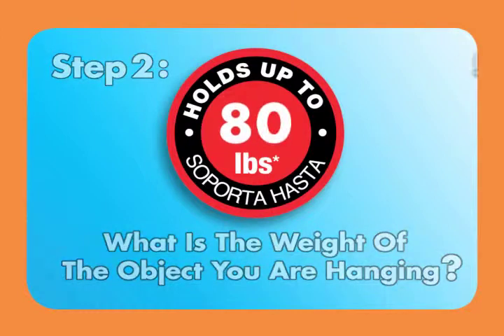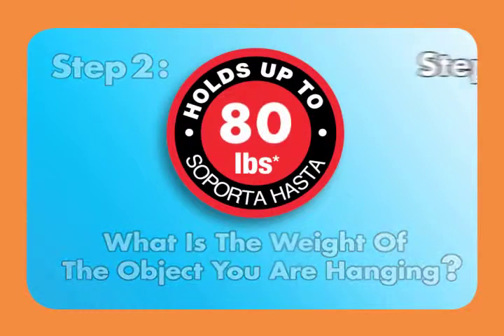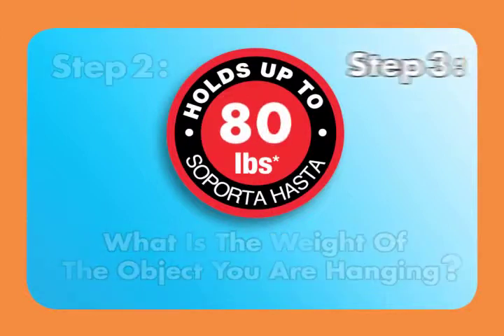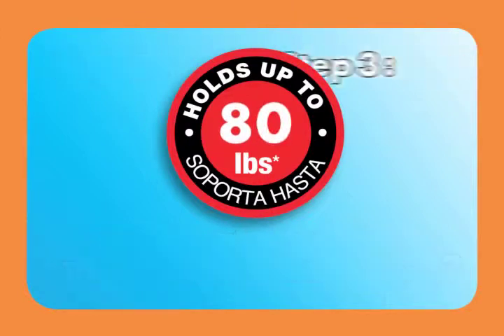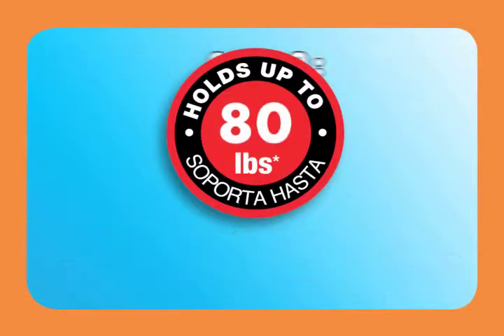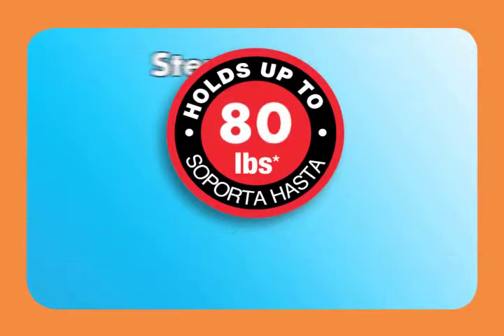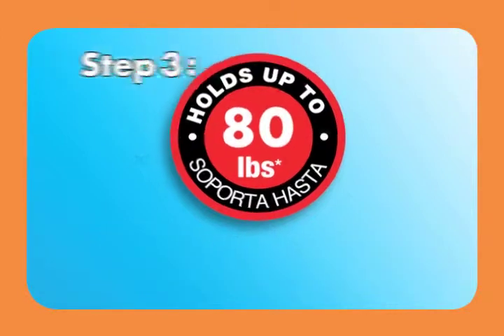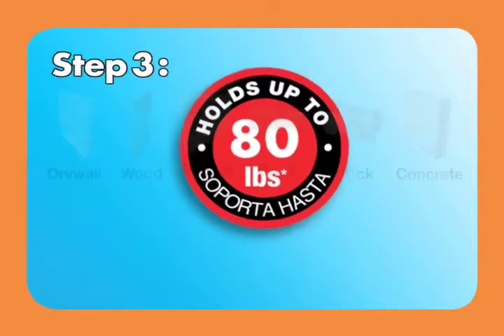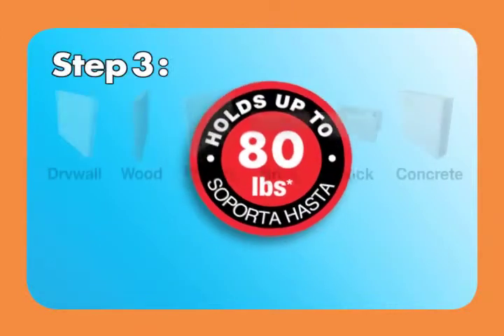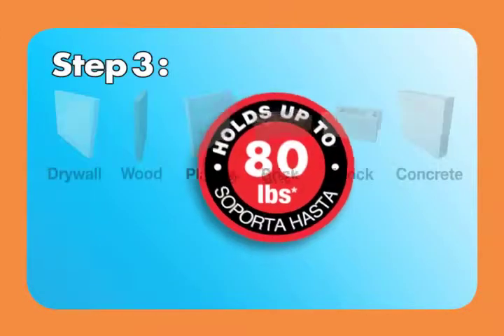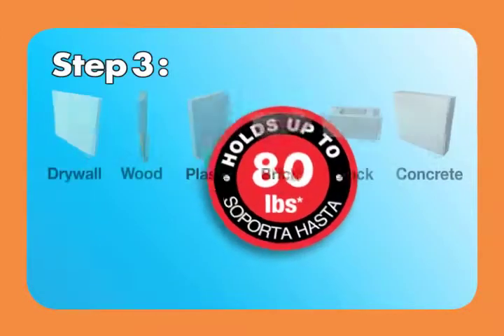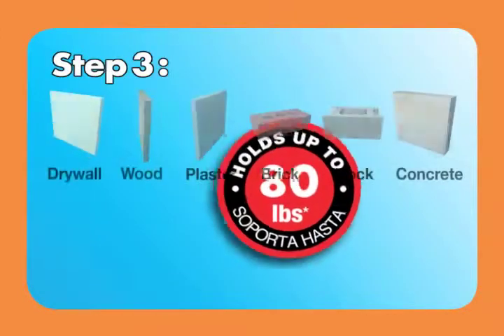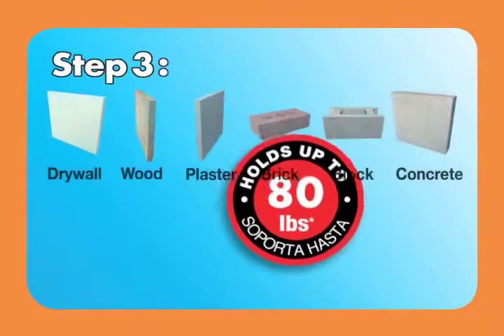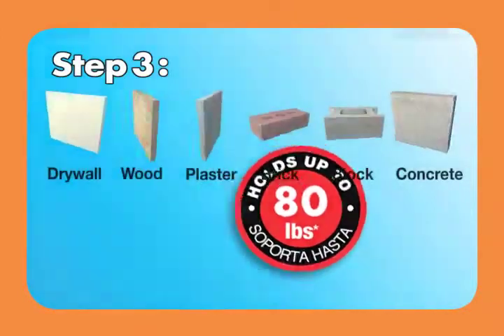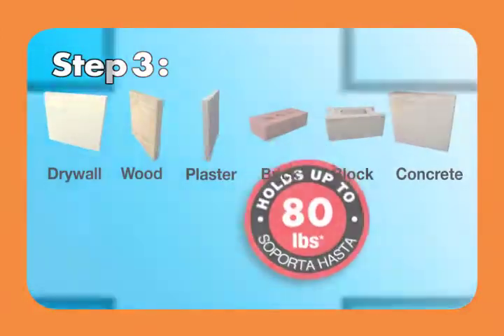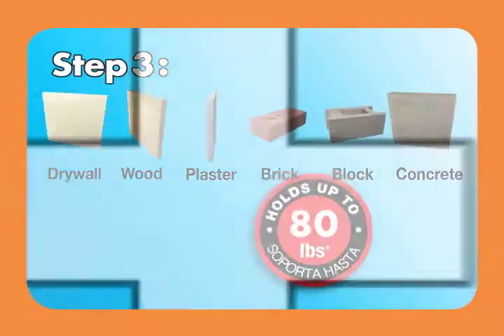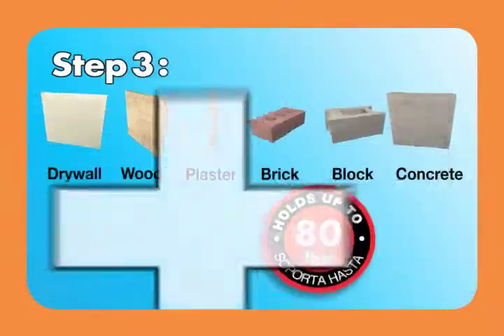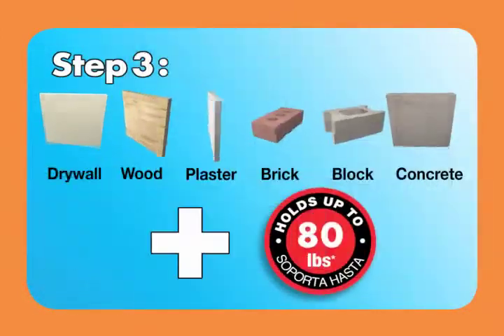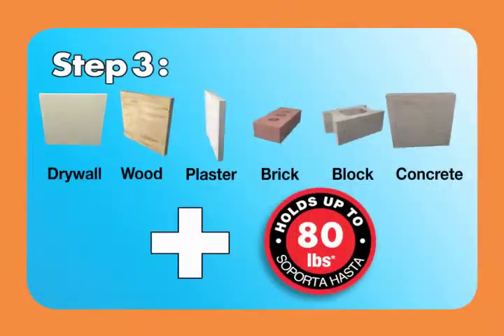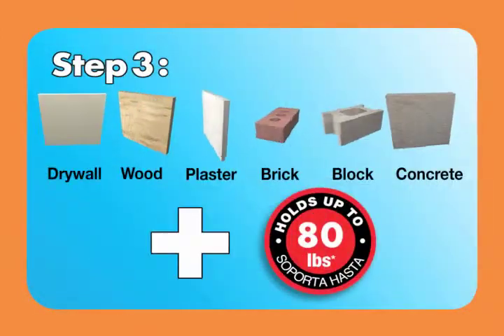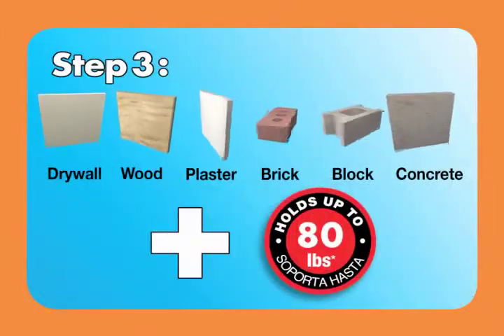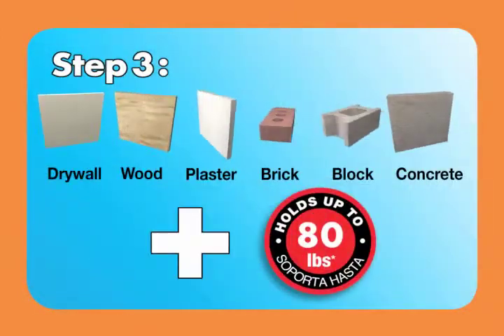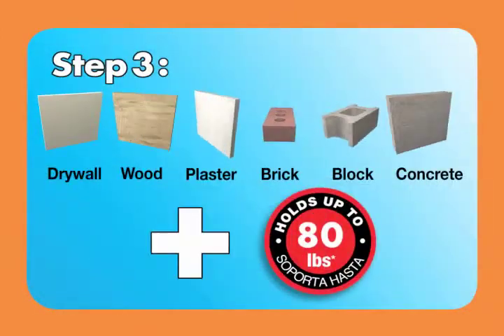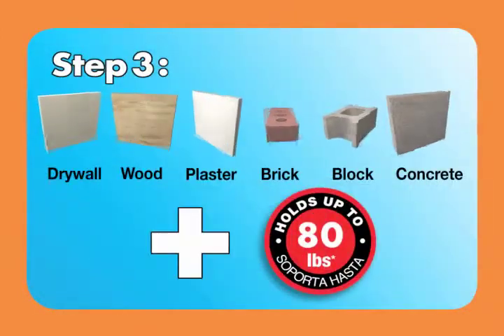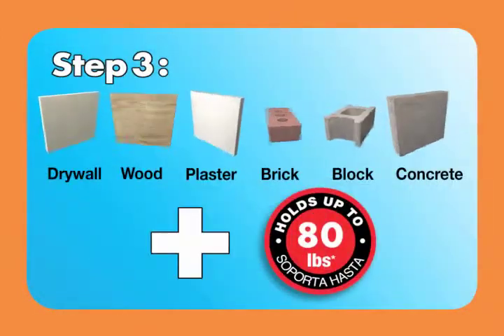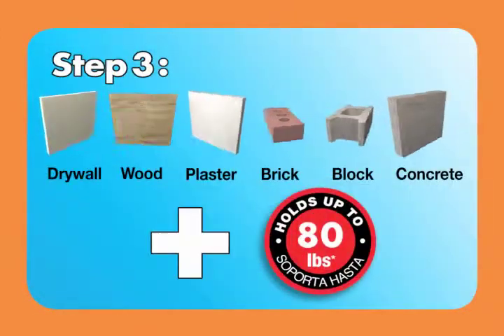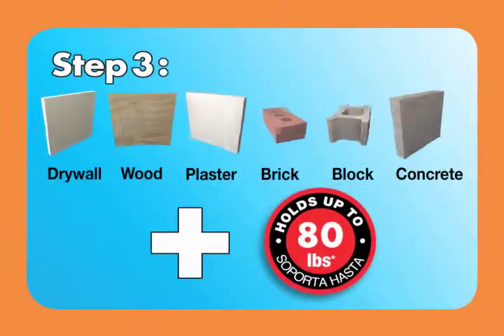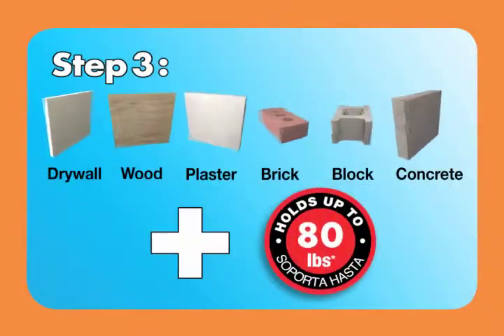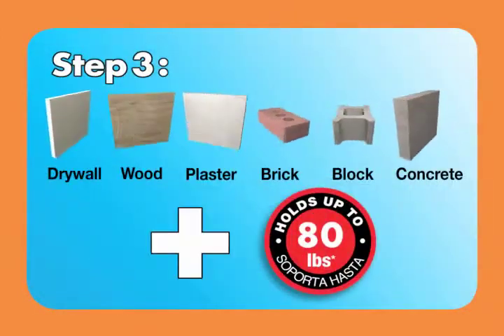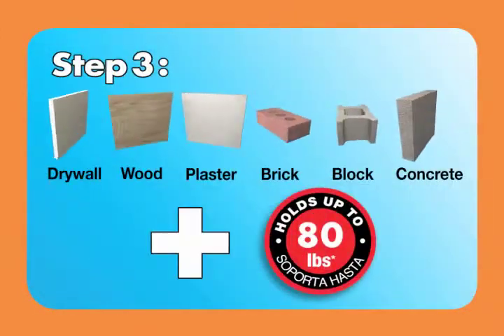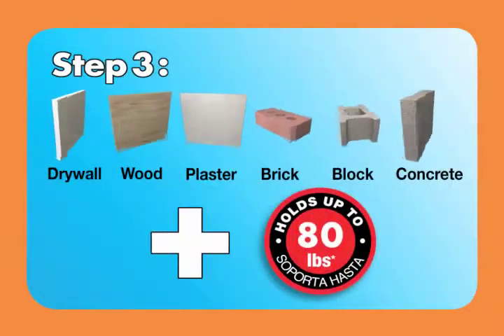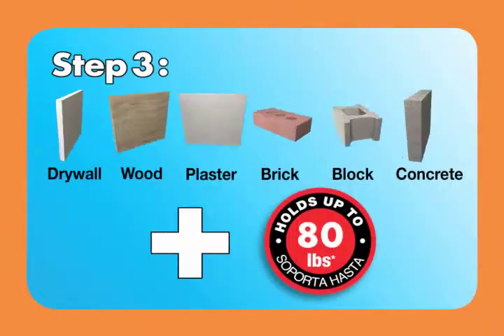Step 3: Select the right anchor based on the base material and weight.